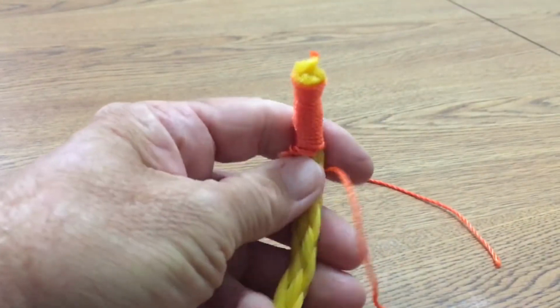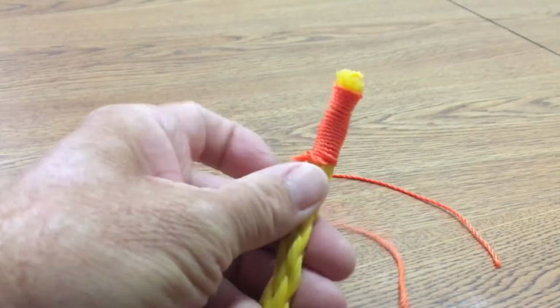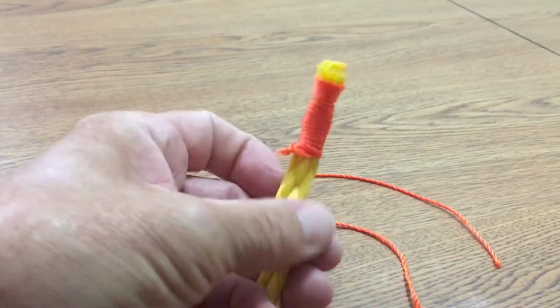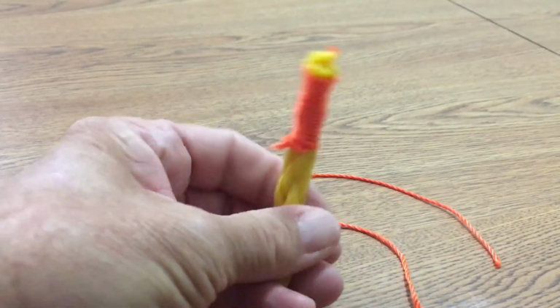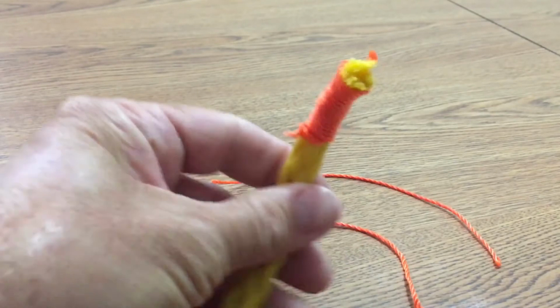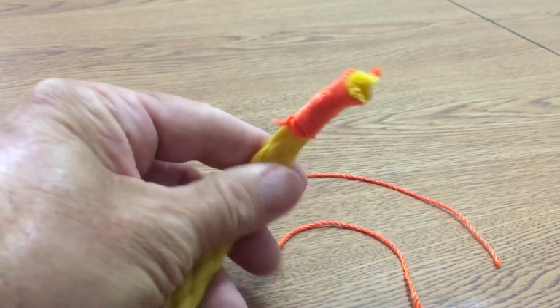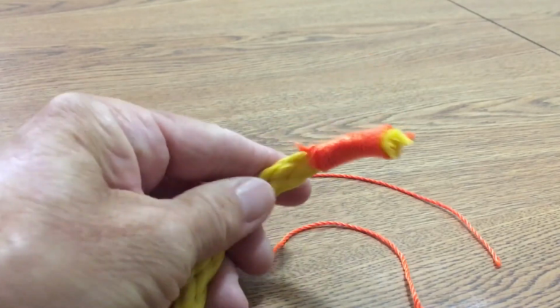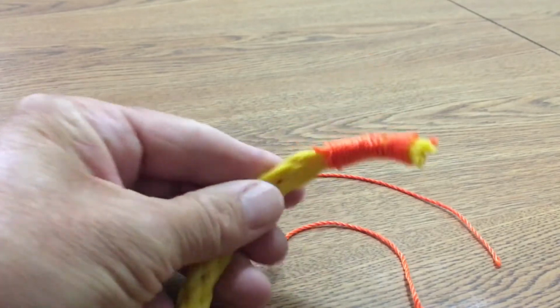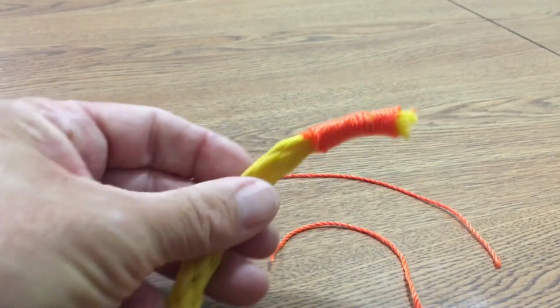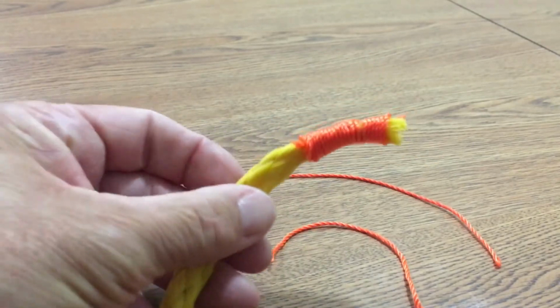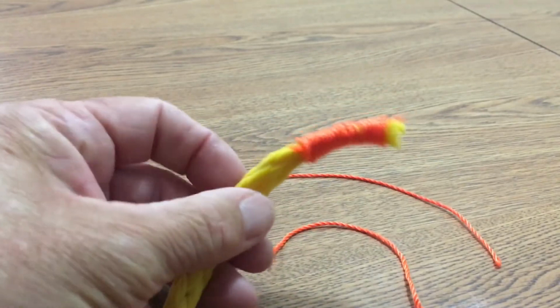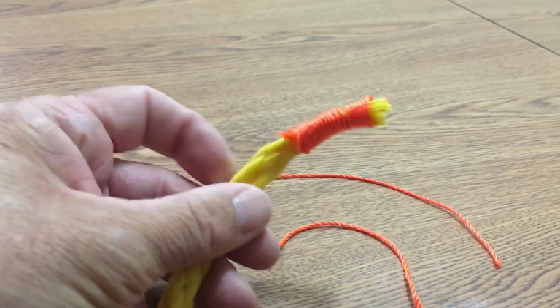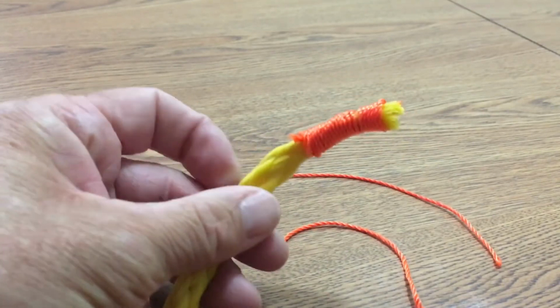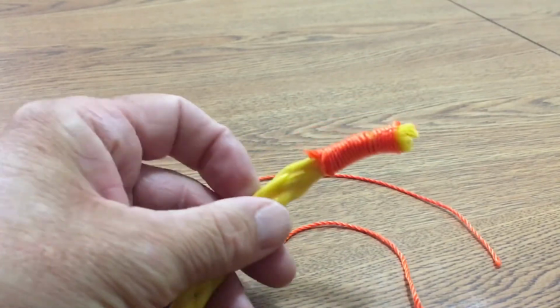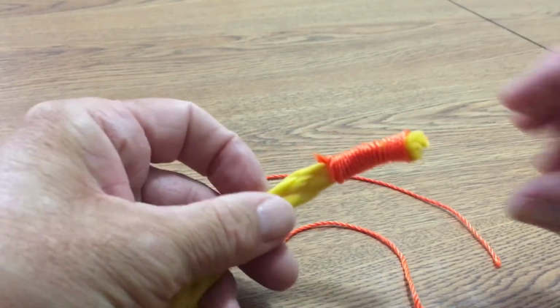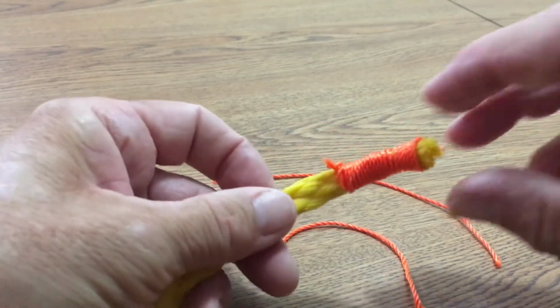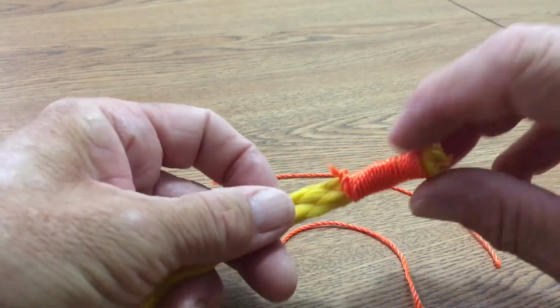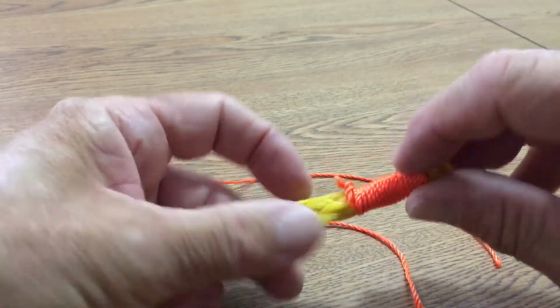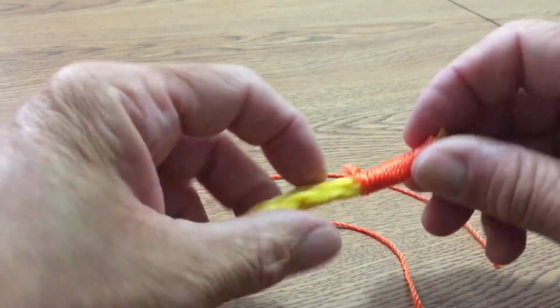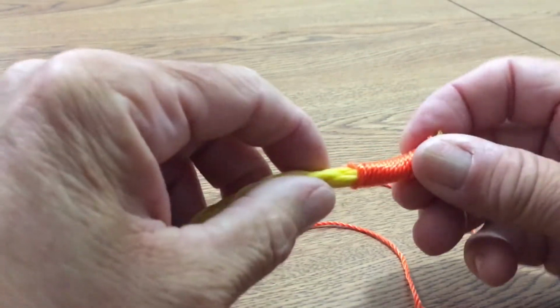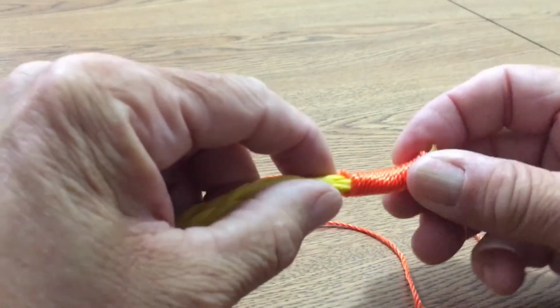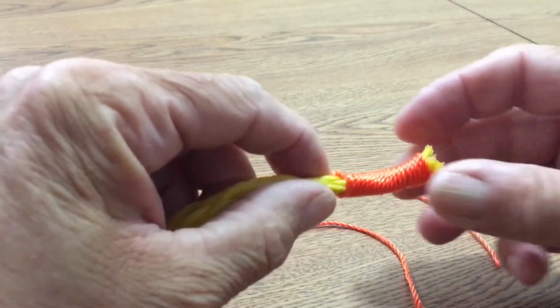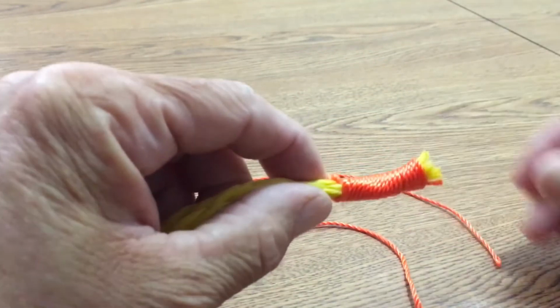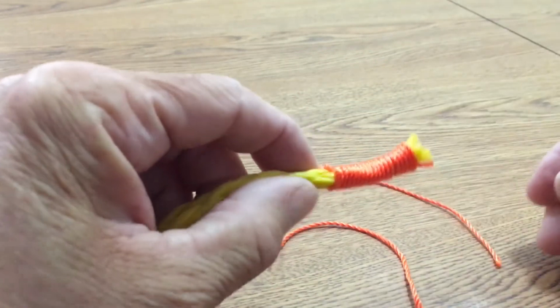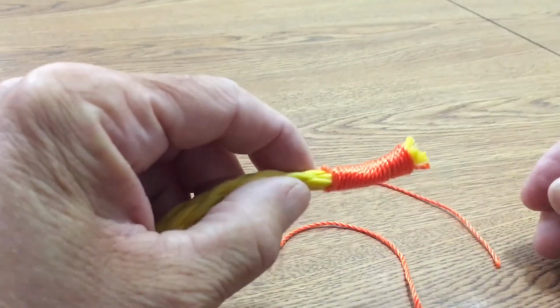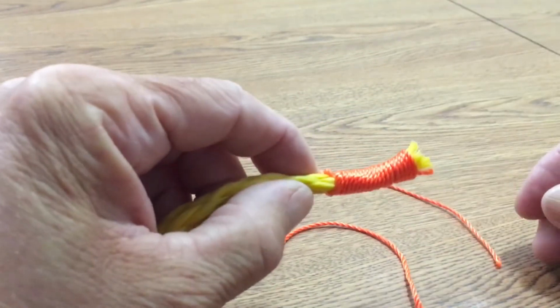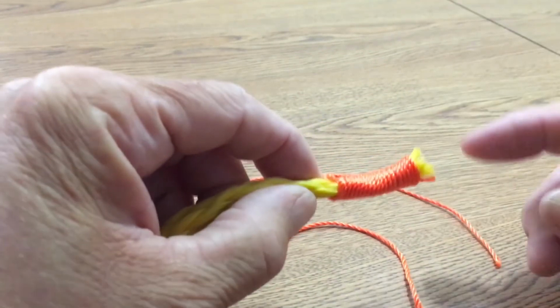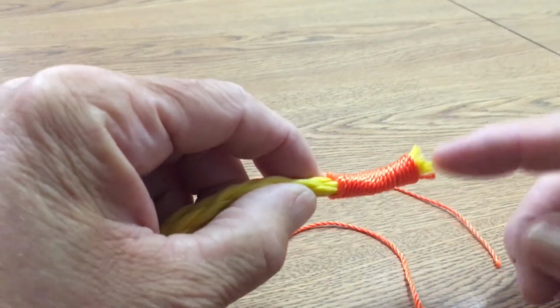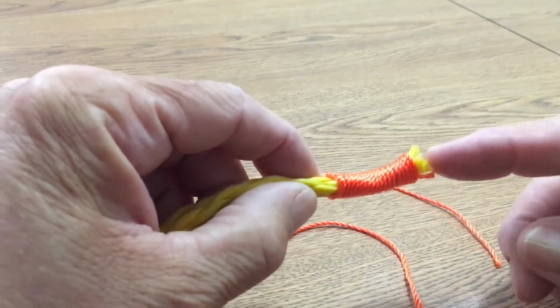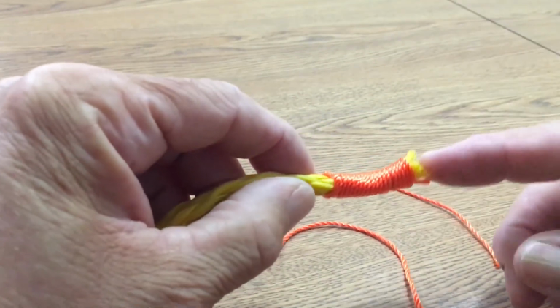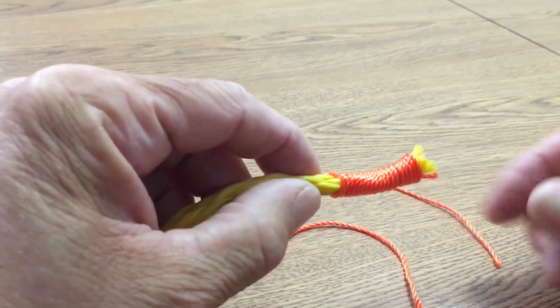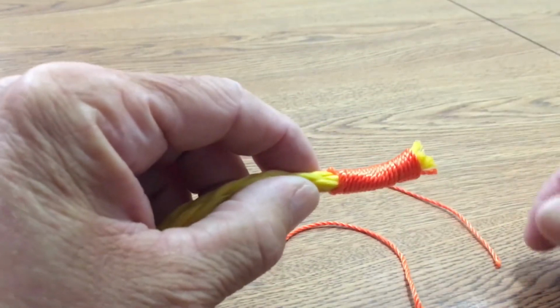And that's how you do a whip on the end of a rope to keep it from unraveling.